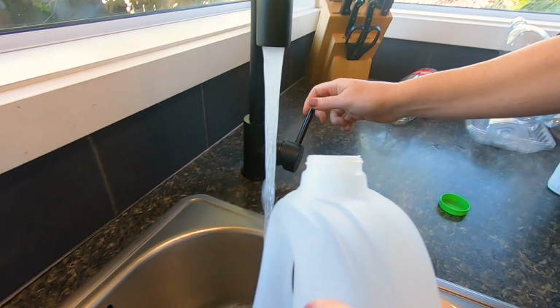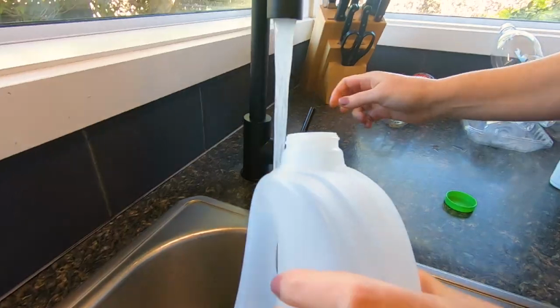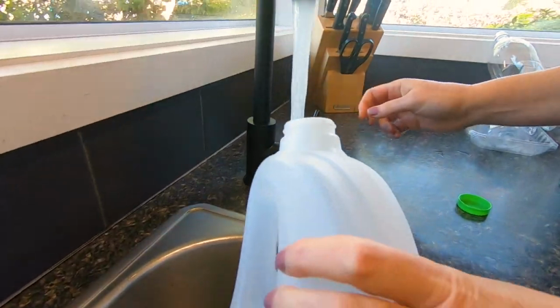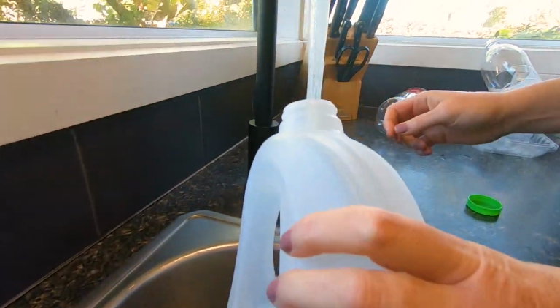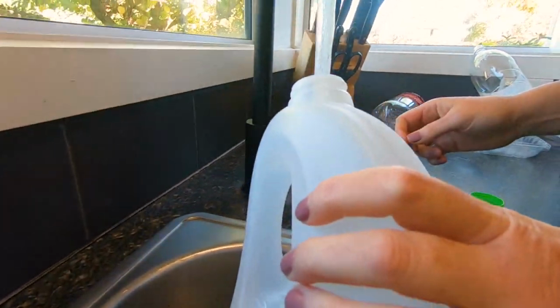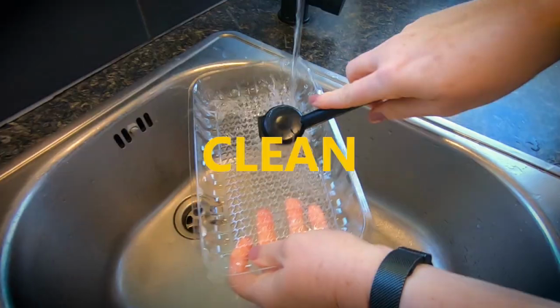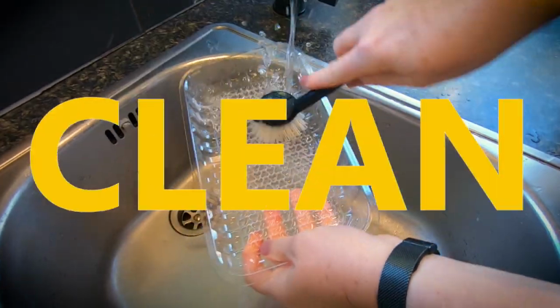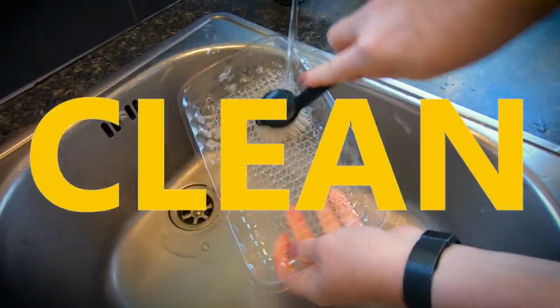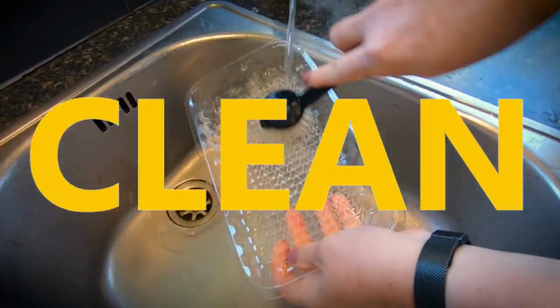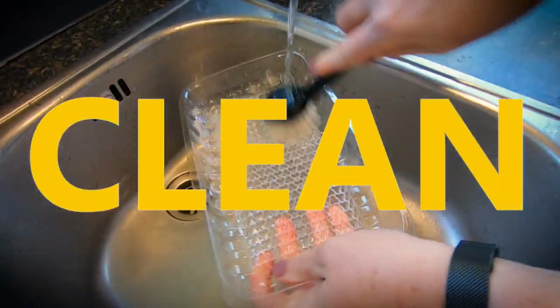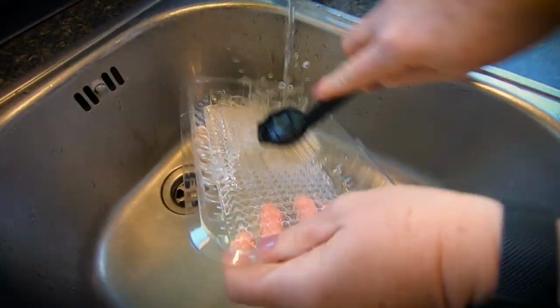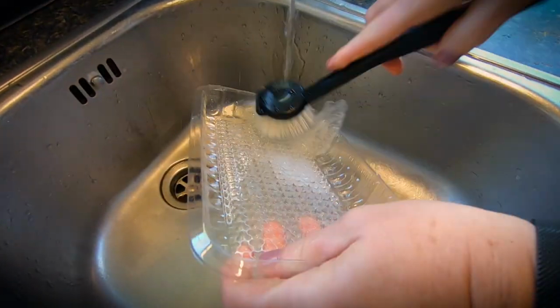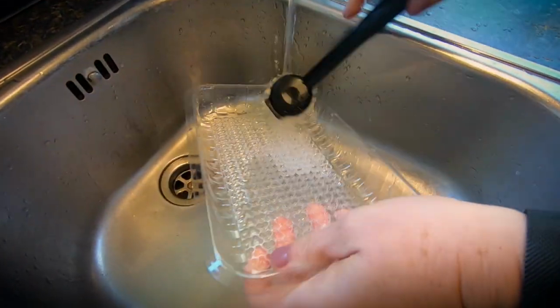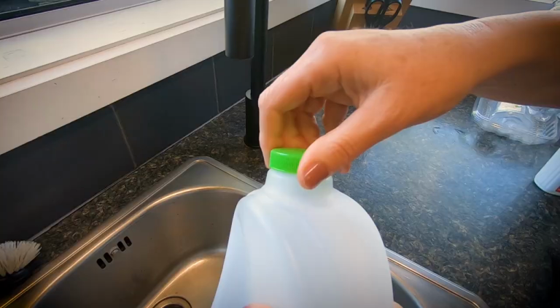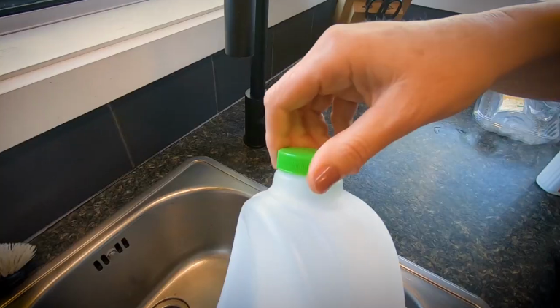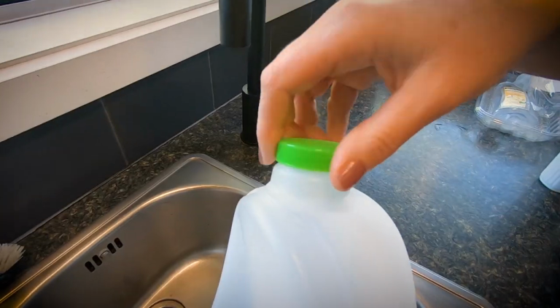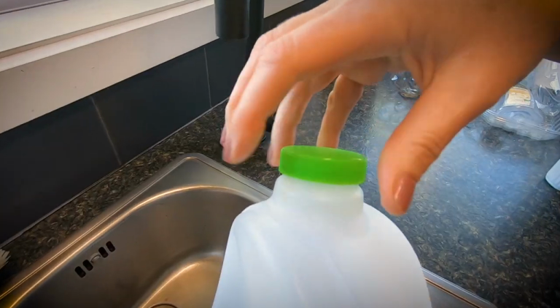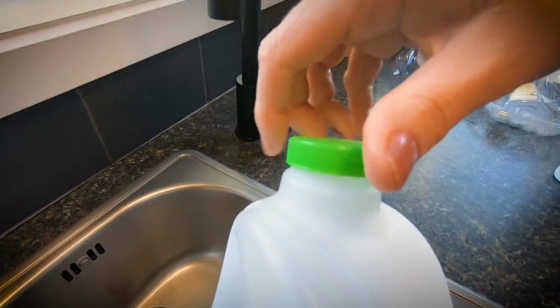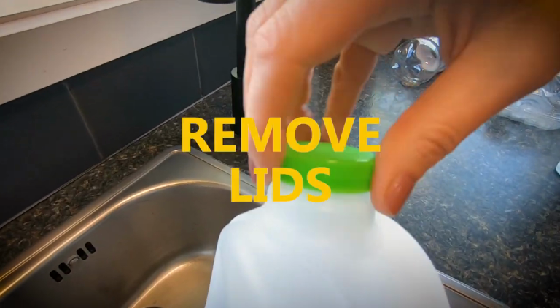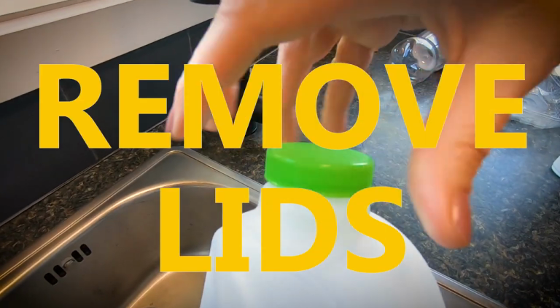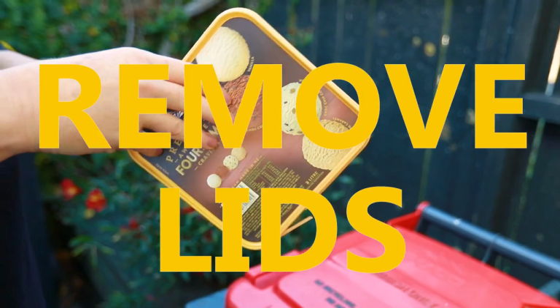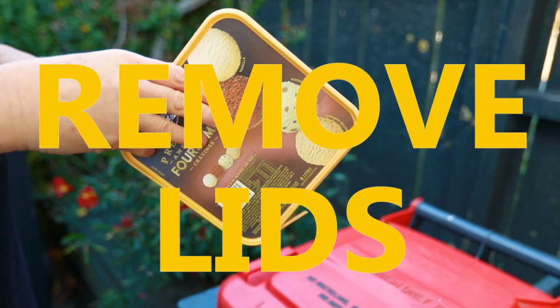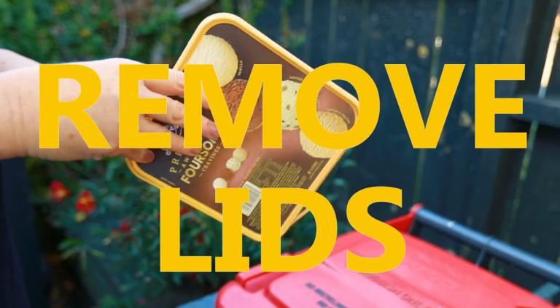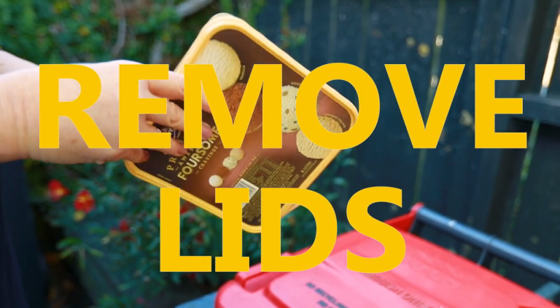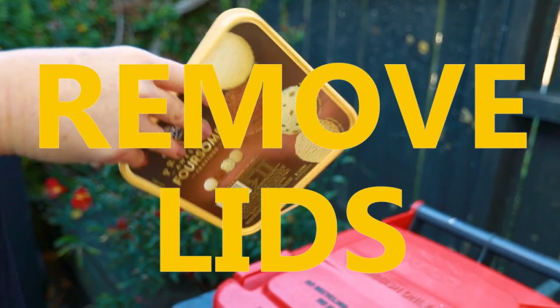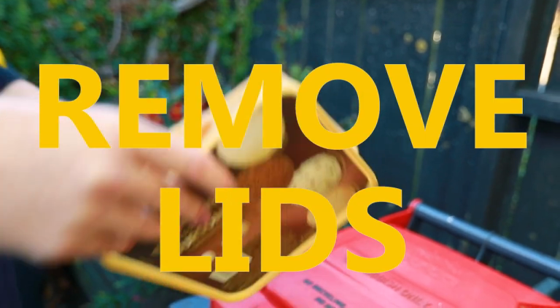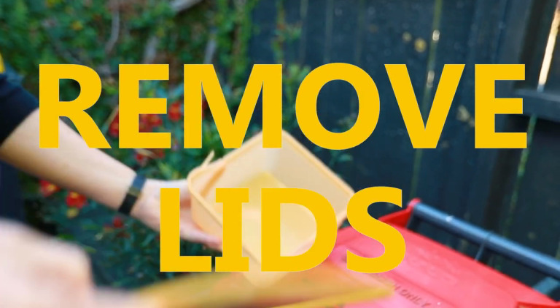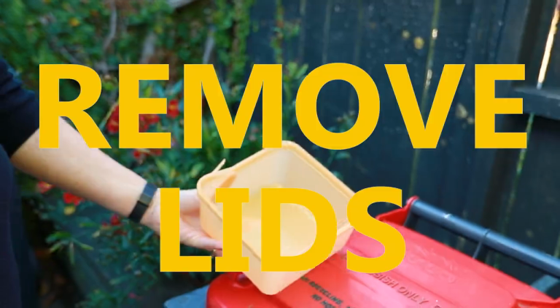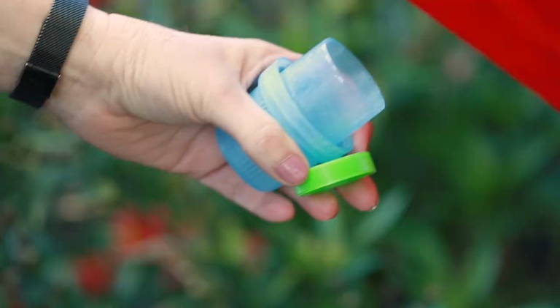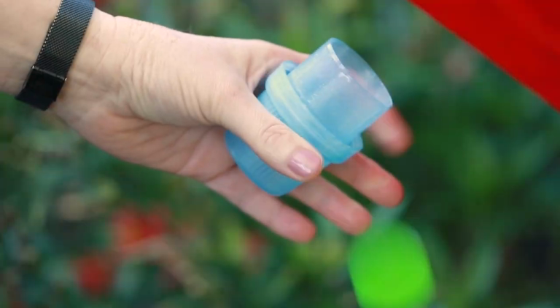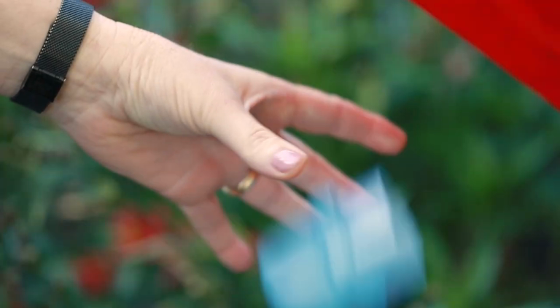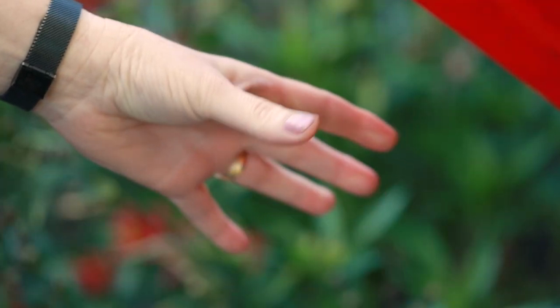The plastics need to be clean. Don't squash them or bag them up, and make sure you take off any lids and put them in the red bin.